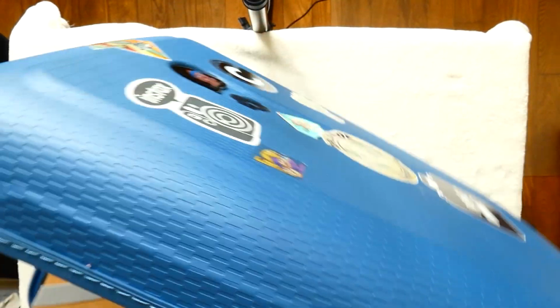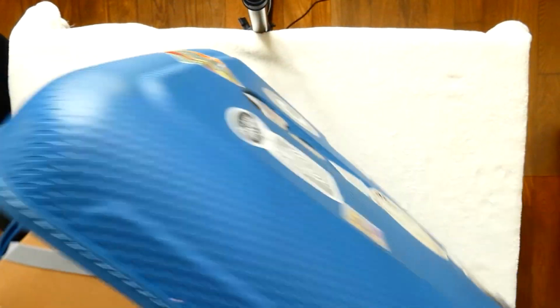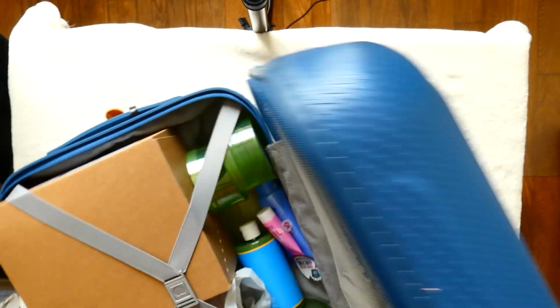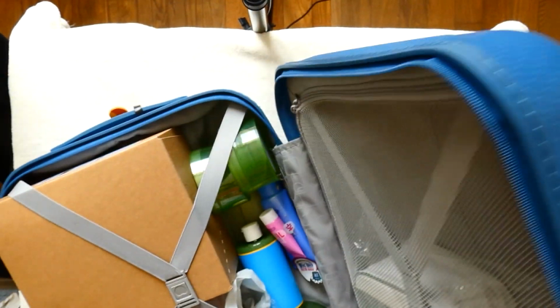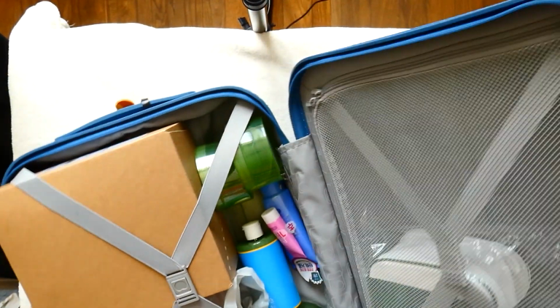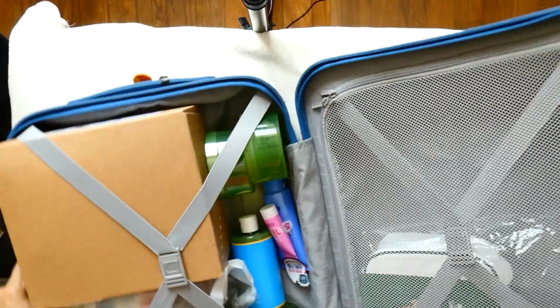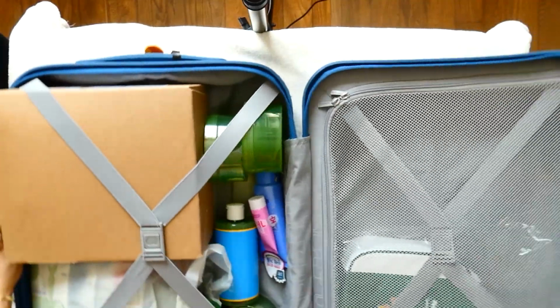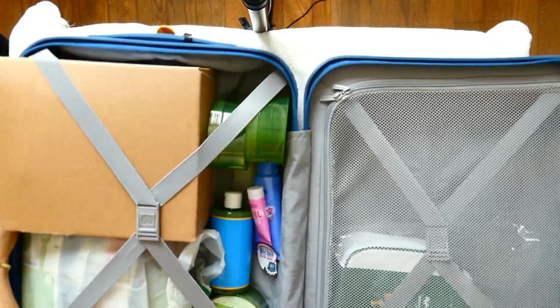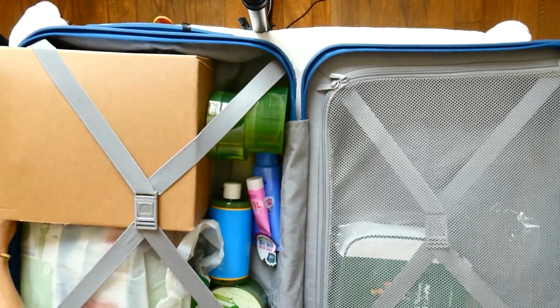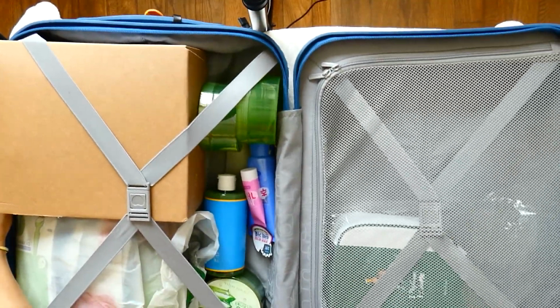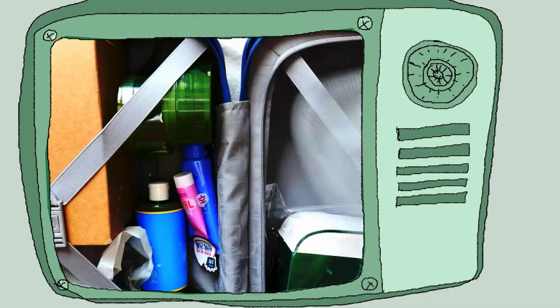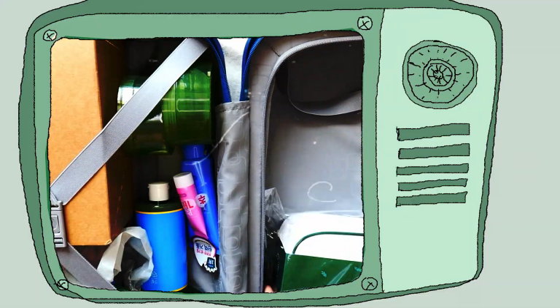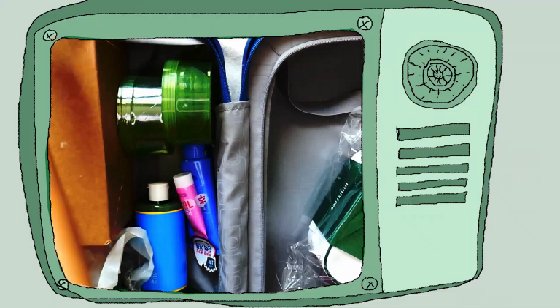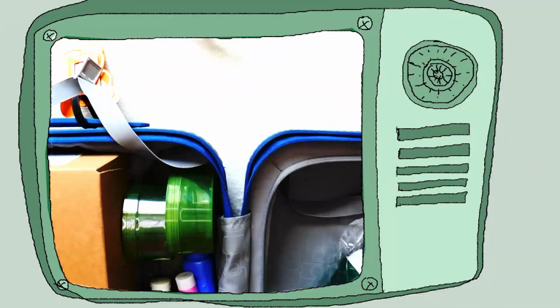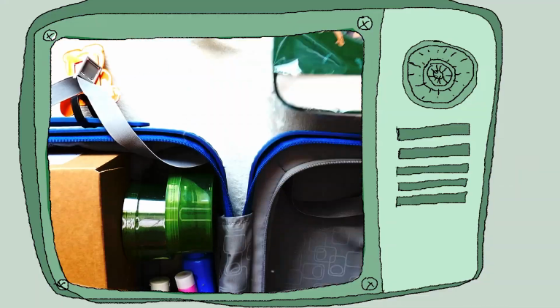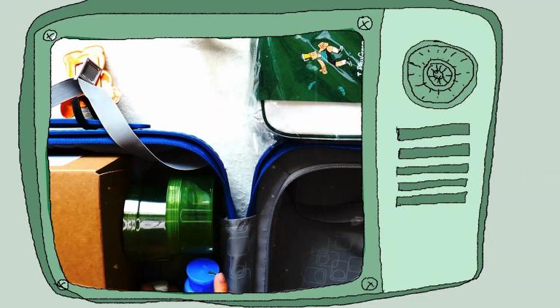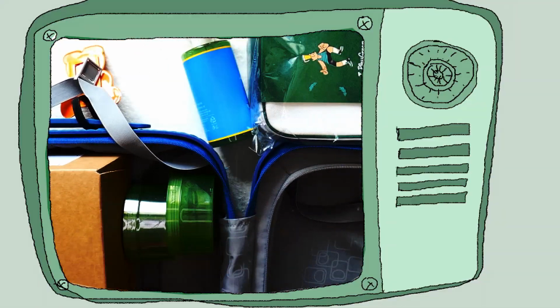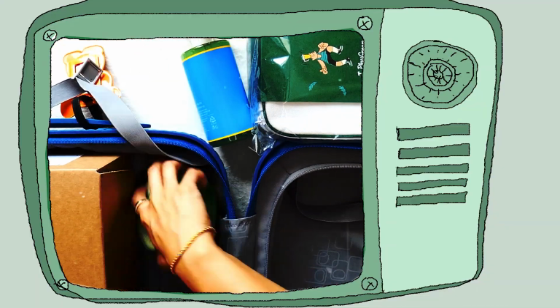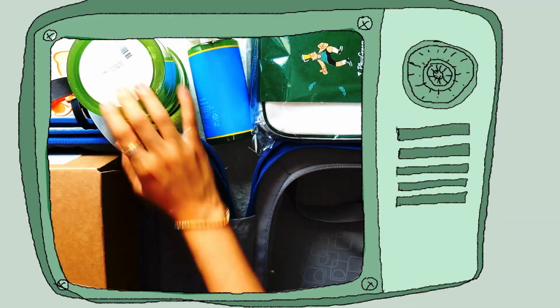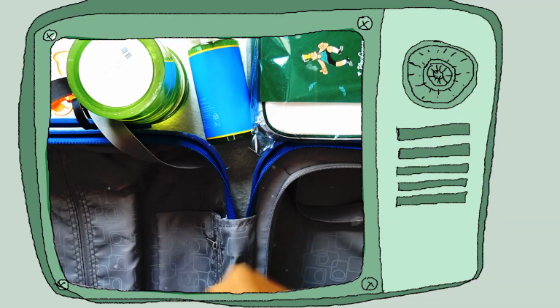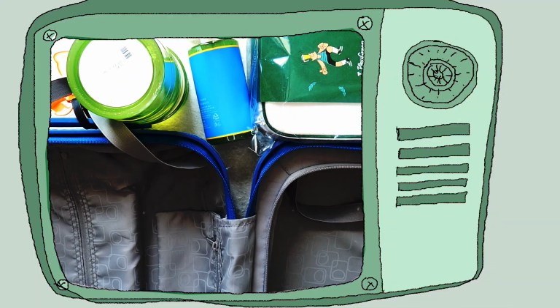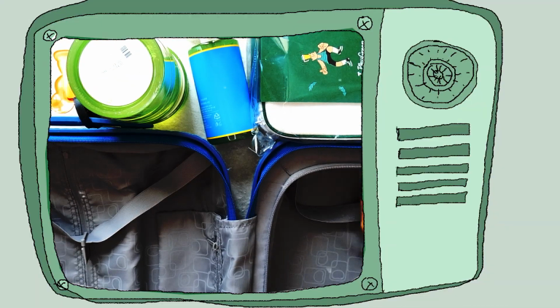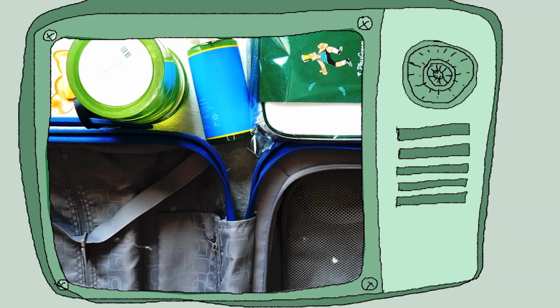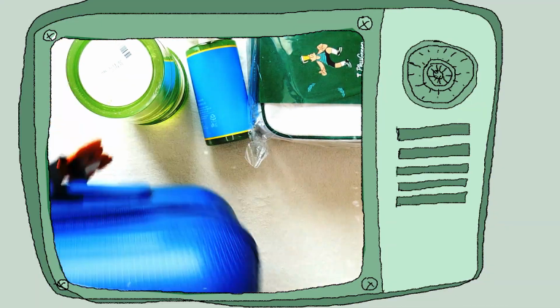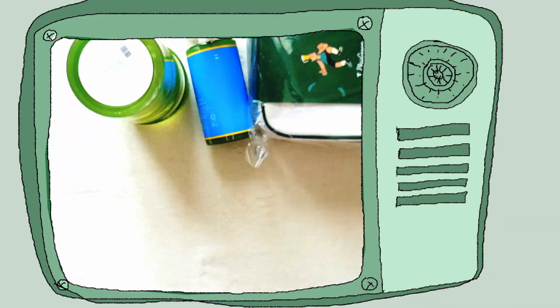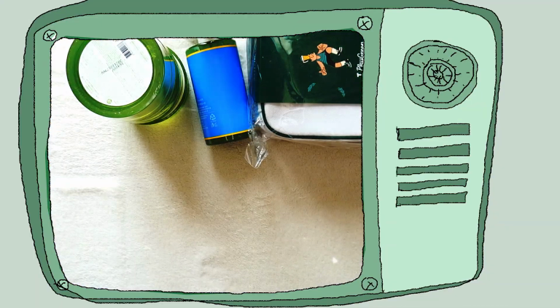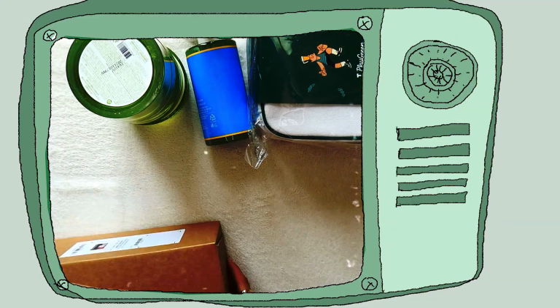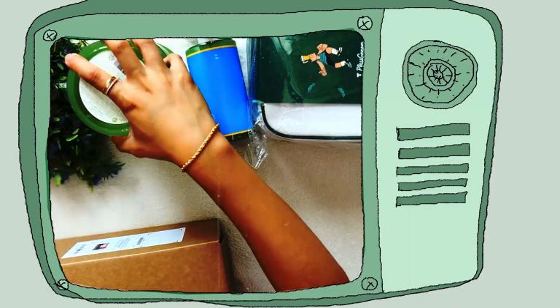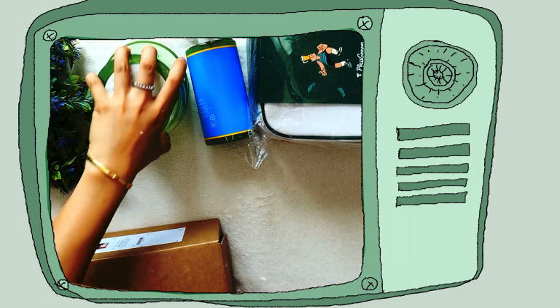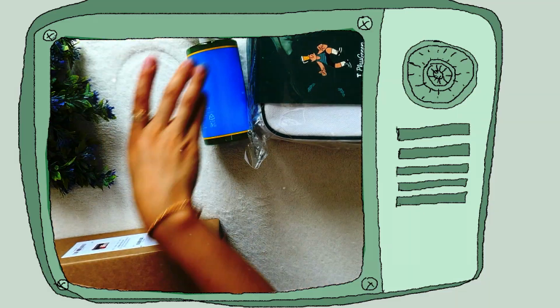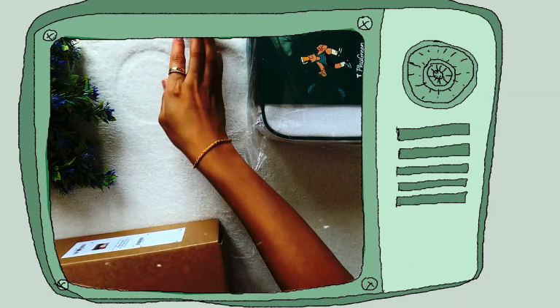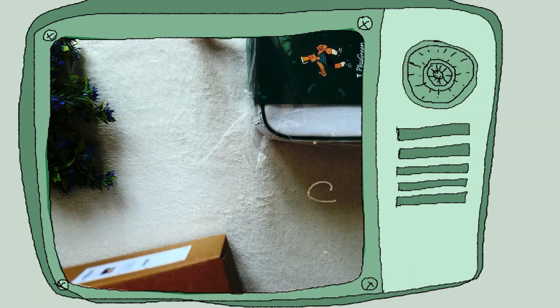First, let's open the suitcase. I just put everything inside and now I will take out everything so that we have more space.